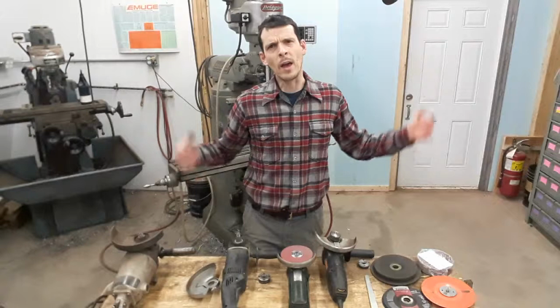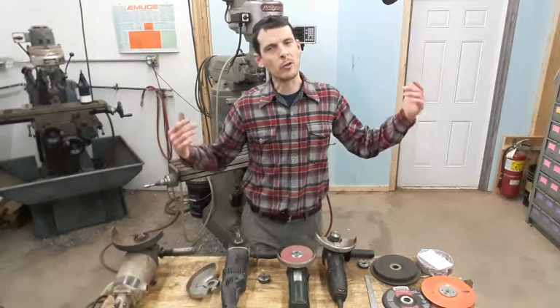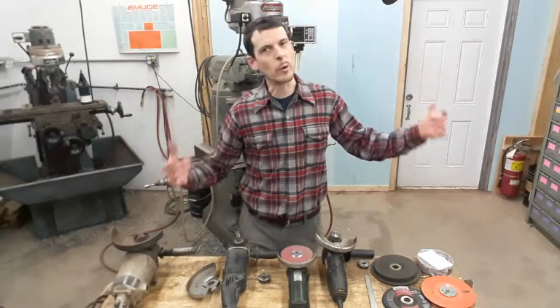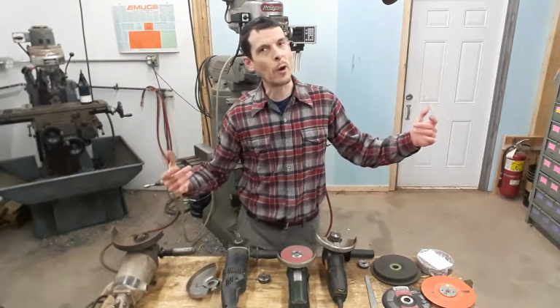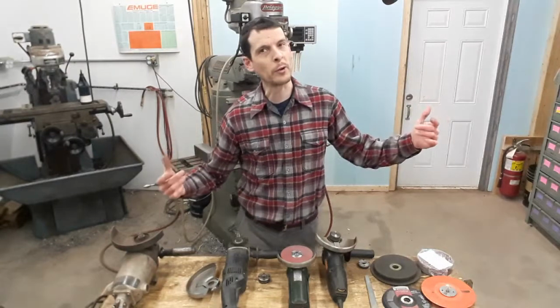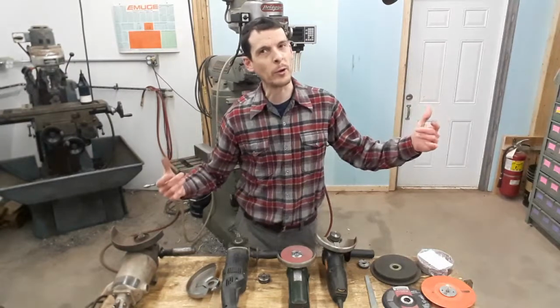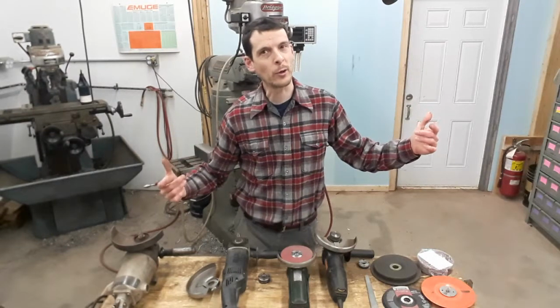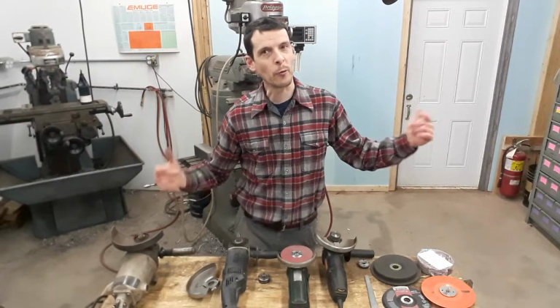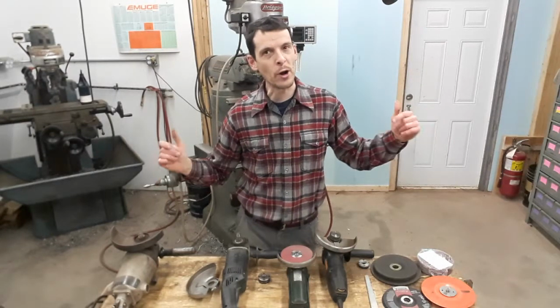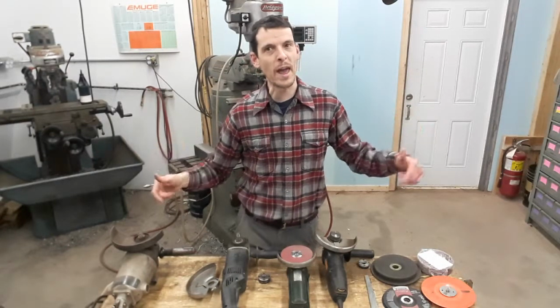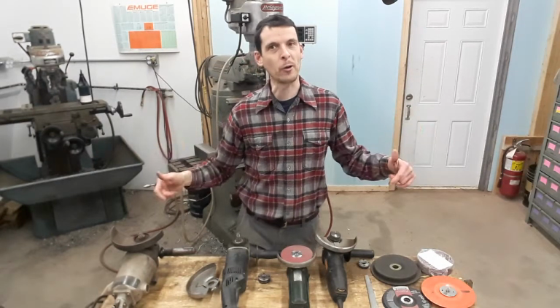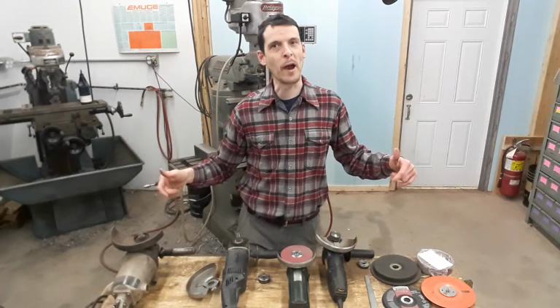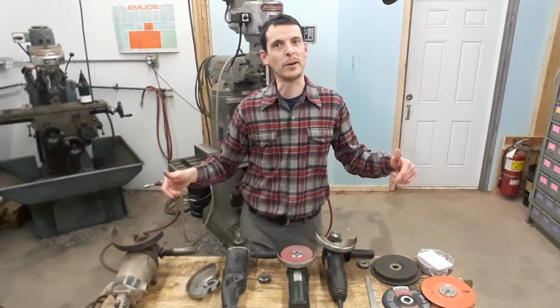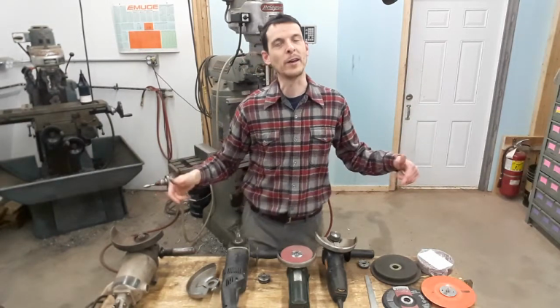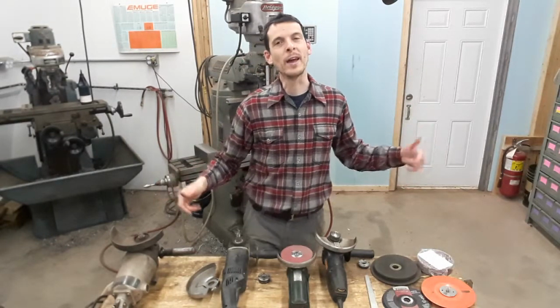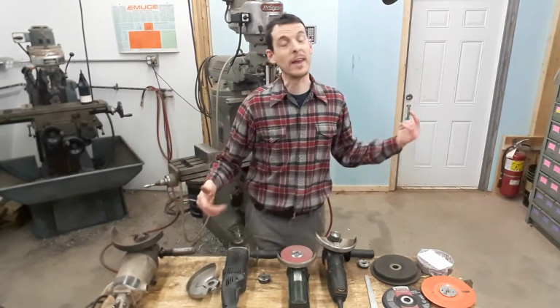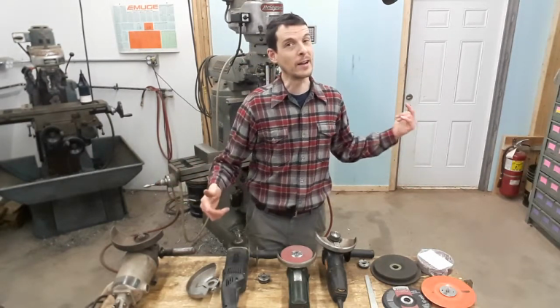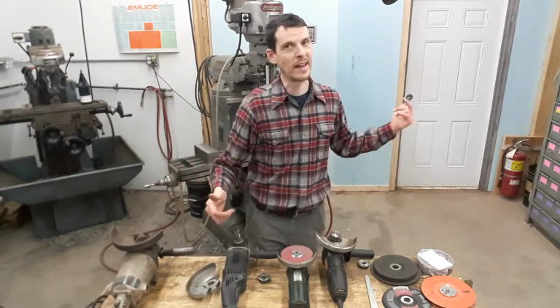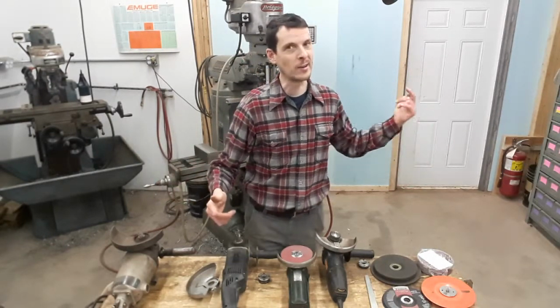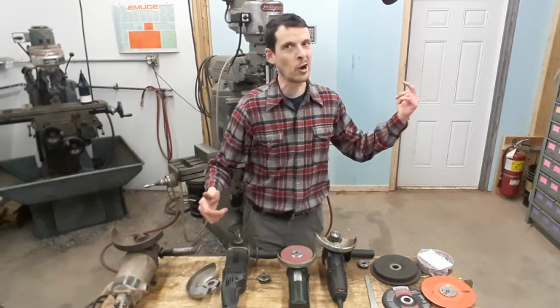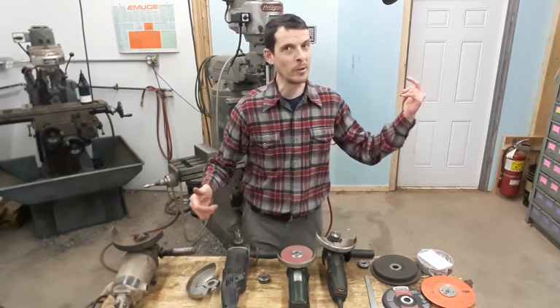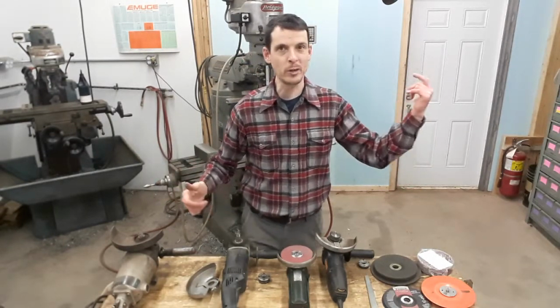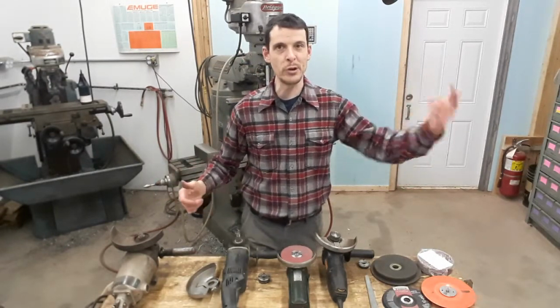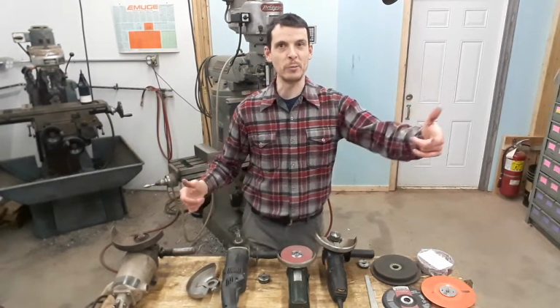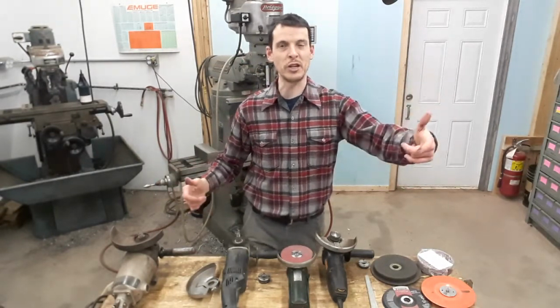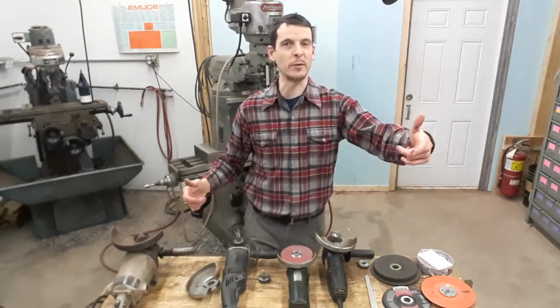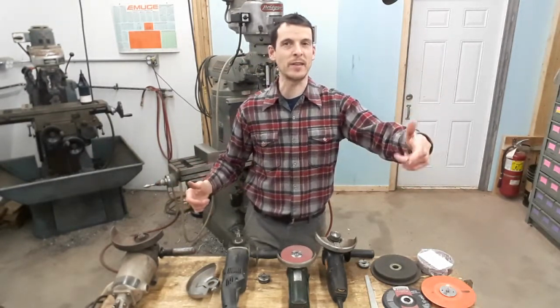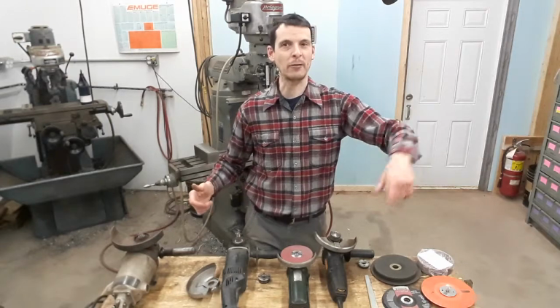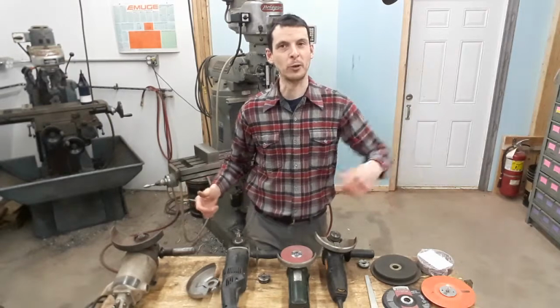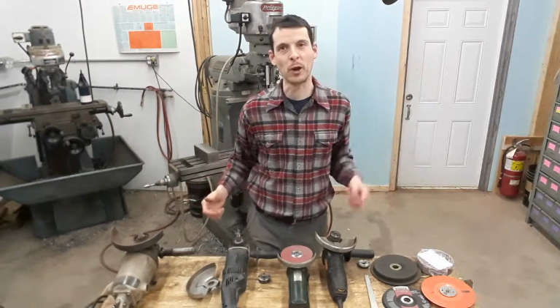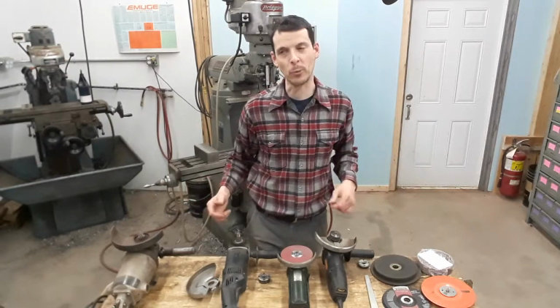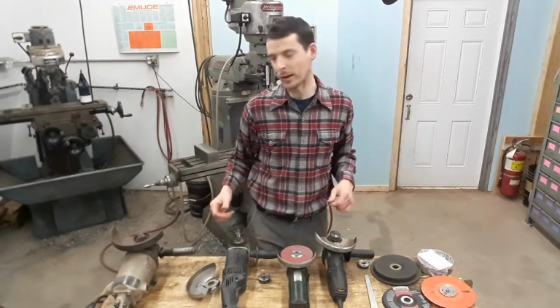If you've been wondering what to look for in an angle grinder, hey there, Daniel Hartman, Community Machinery, Sackland, New Brunswick.